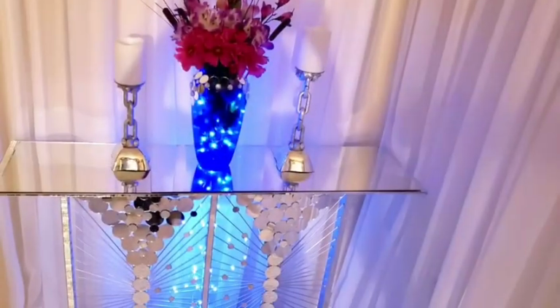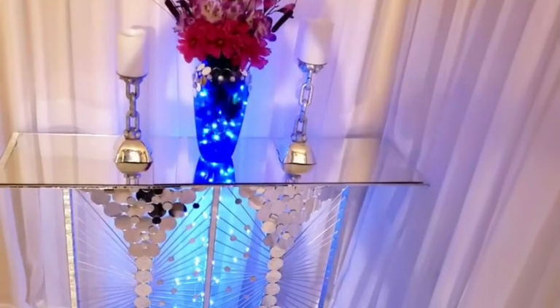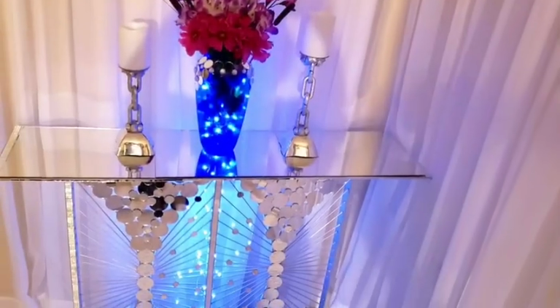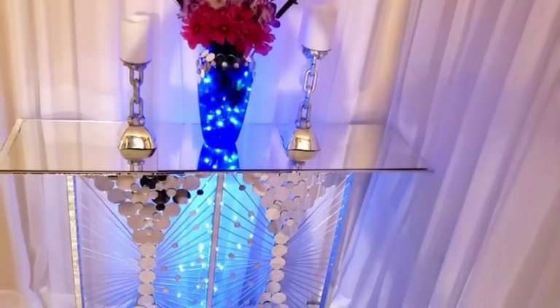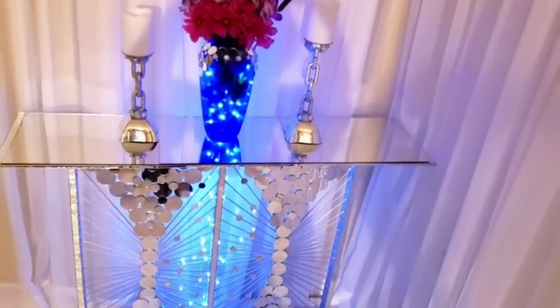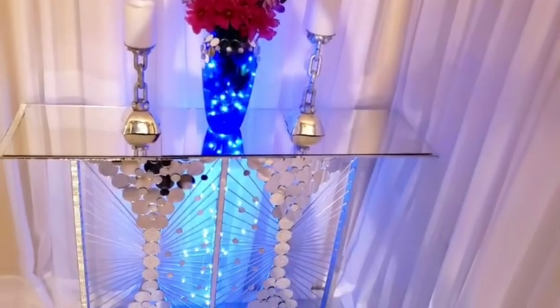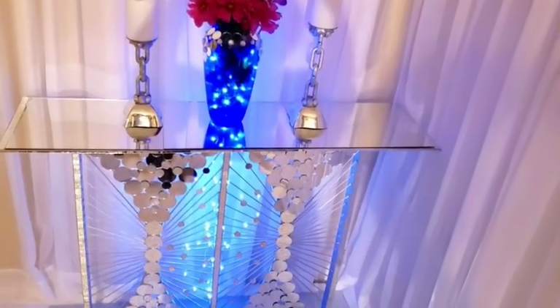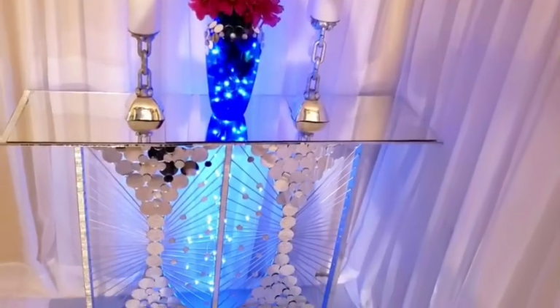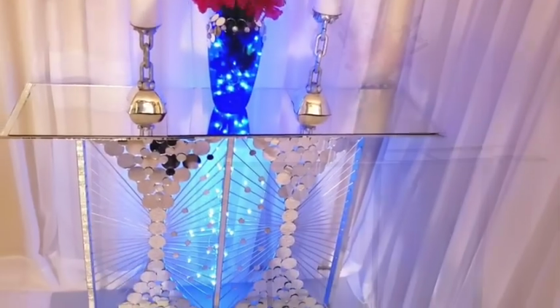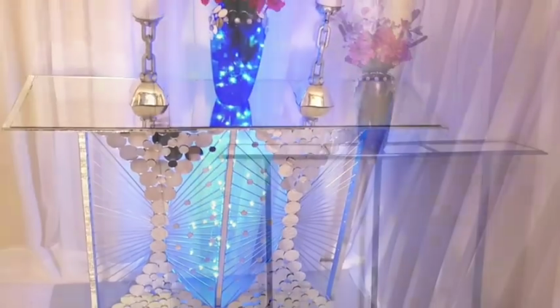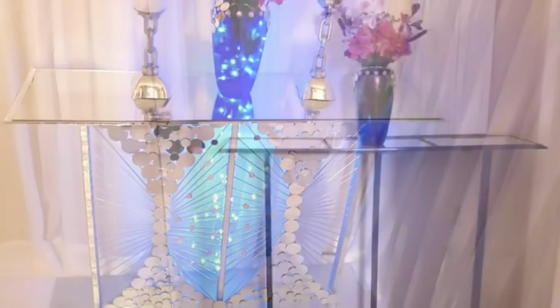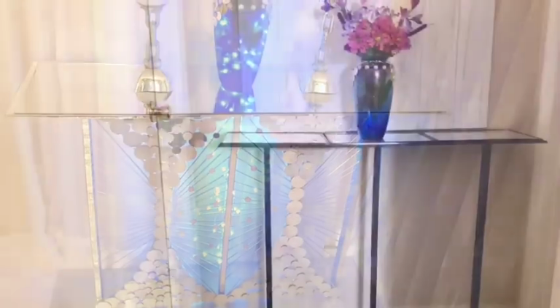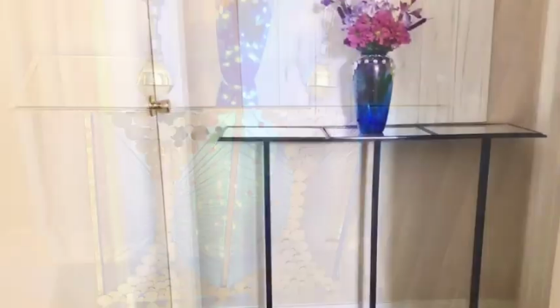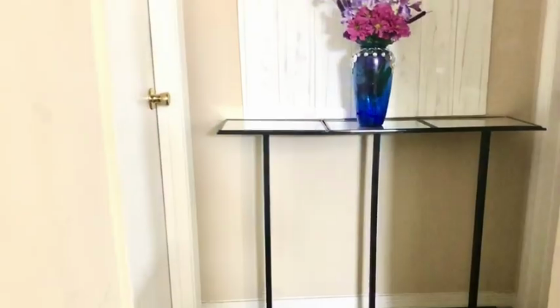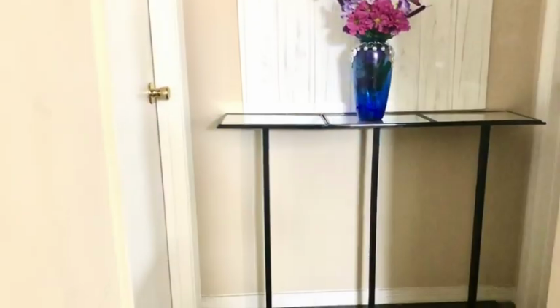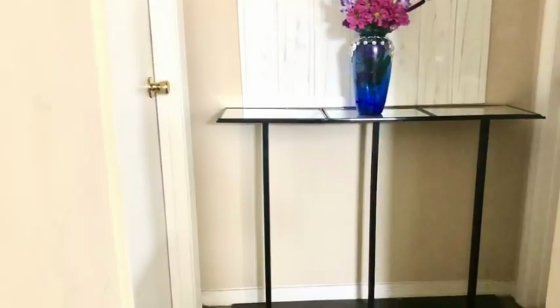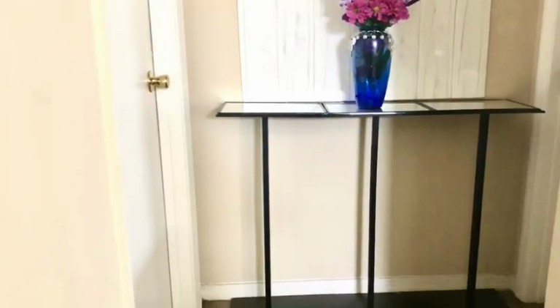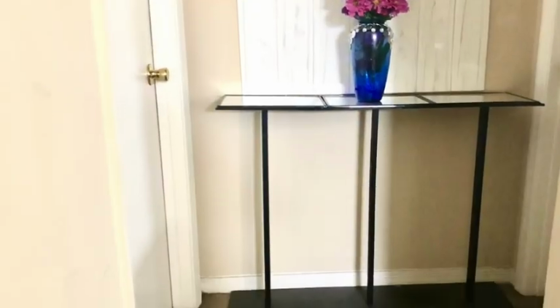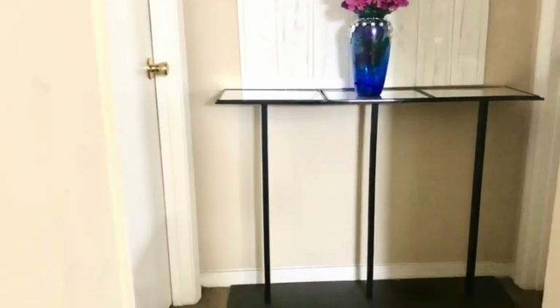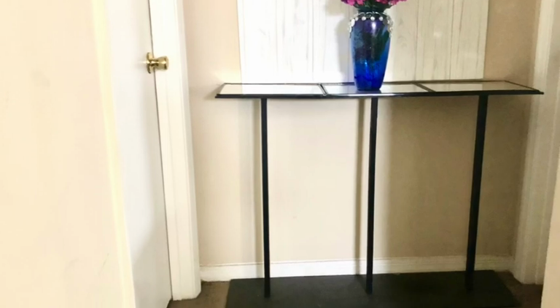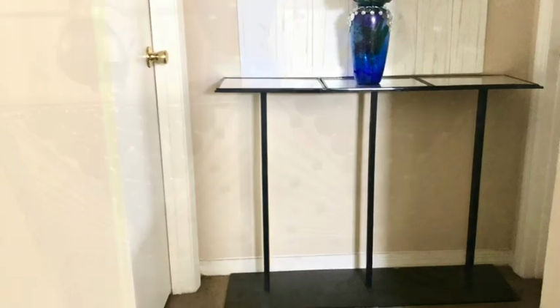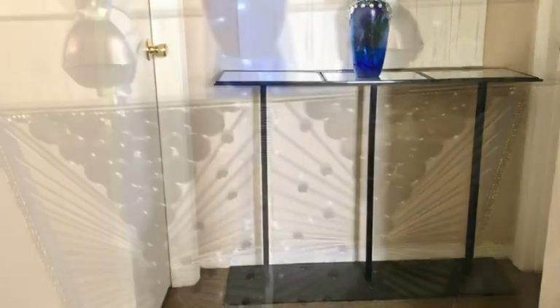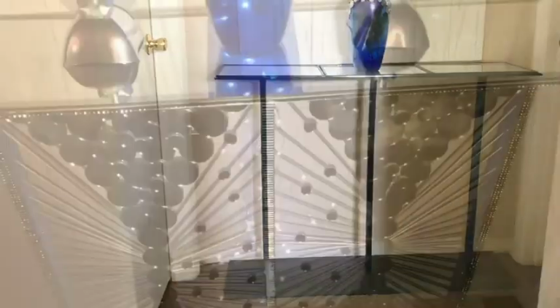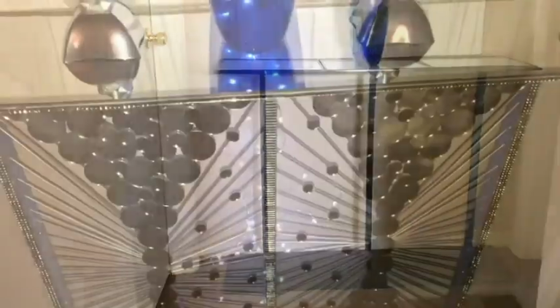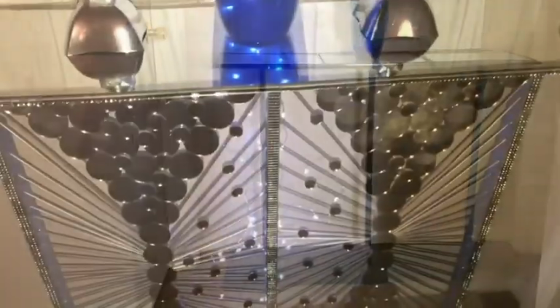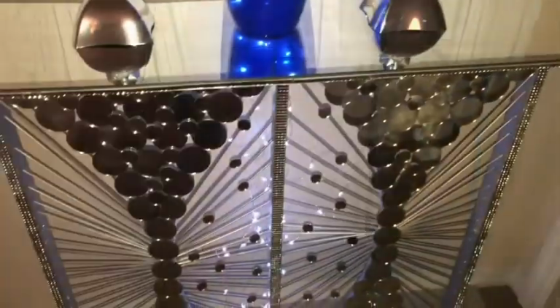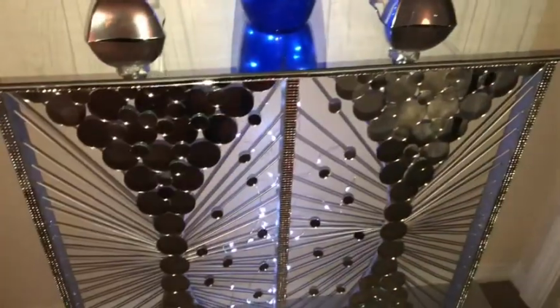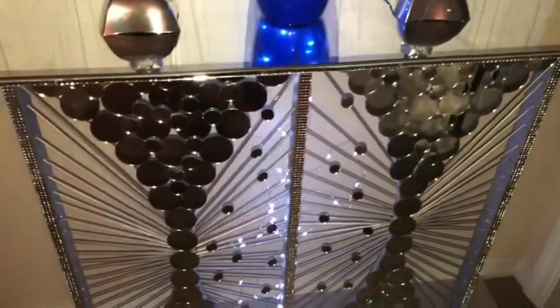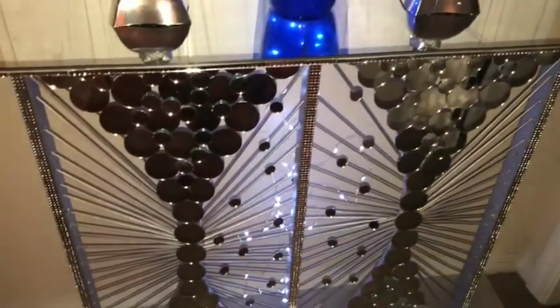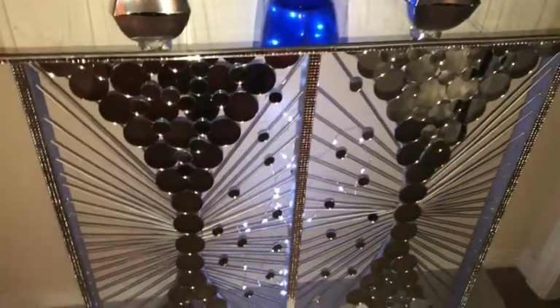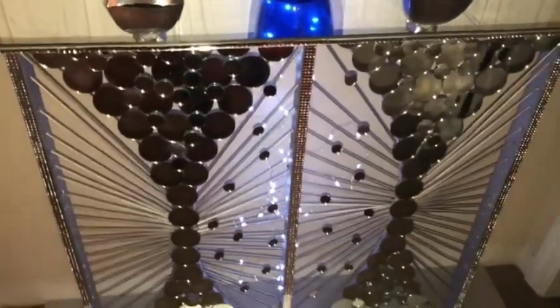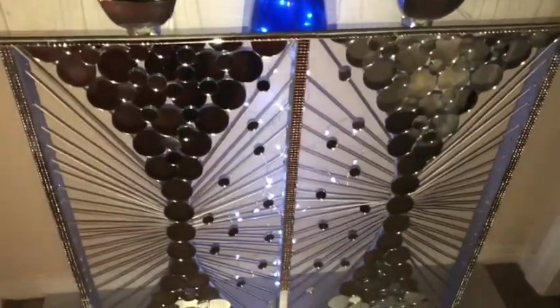I'm so glad that I was able to change a table with a boring look into a unique, glamorous beauty.